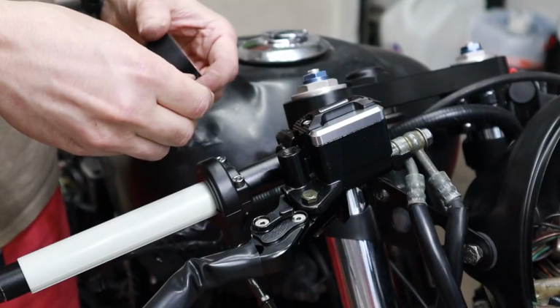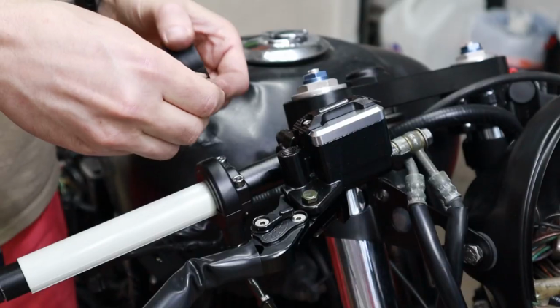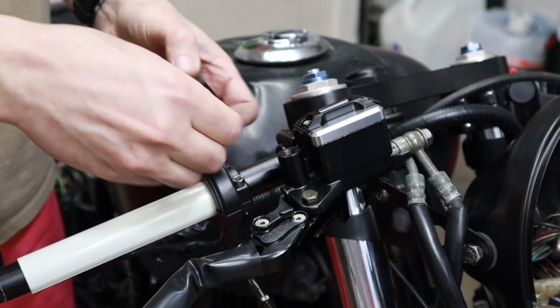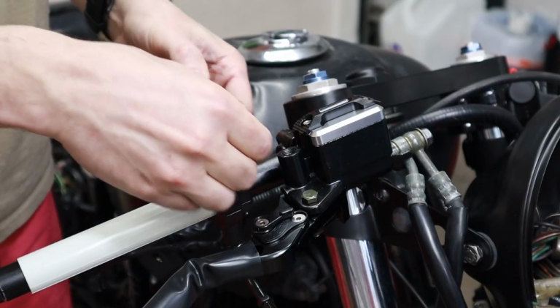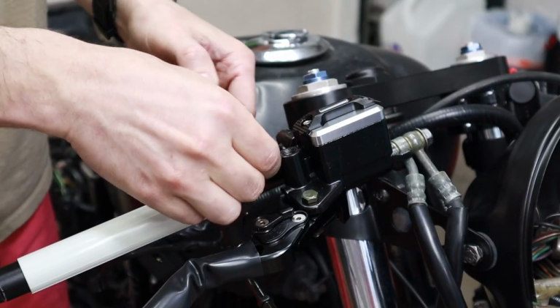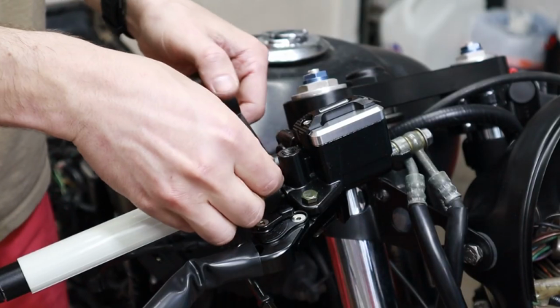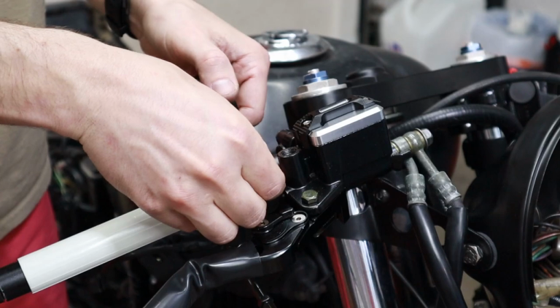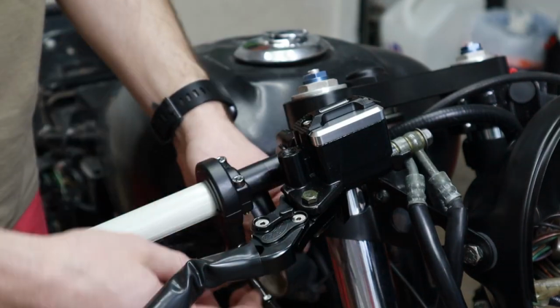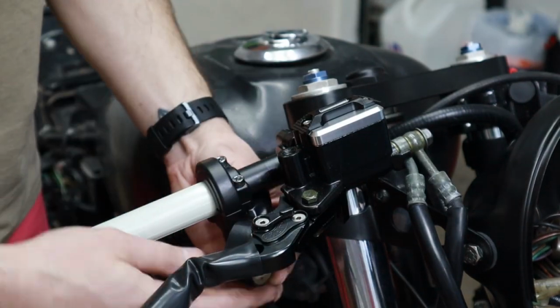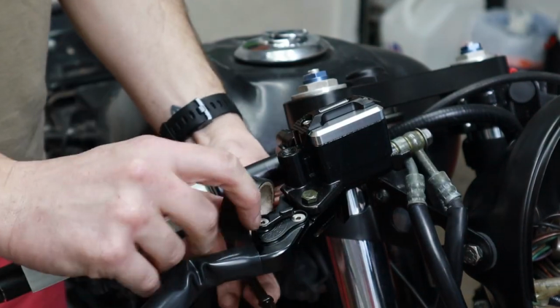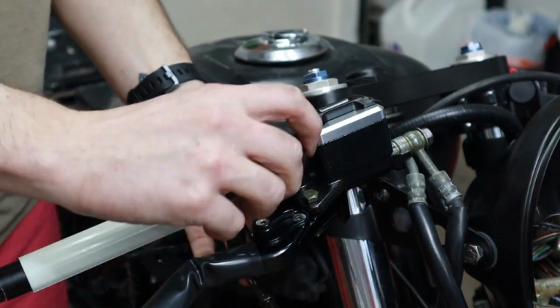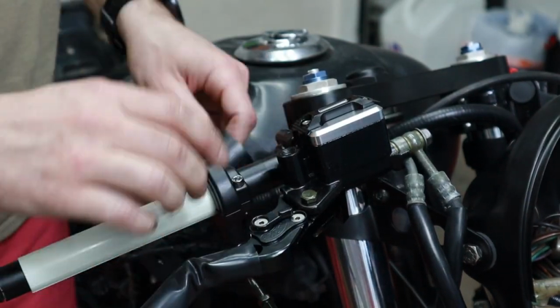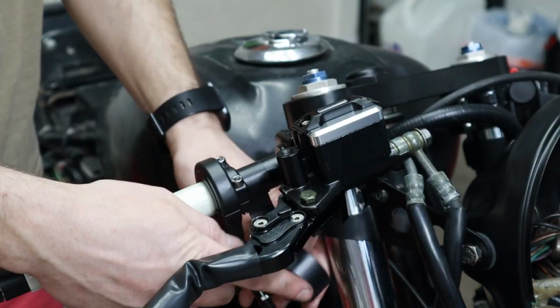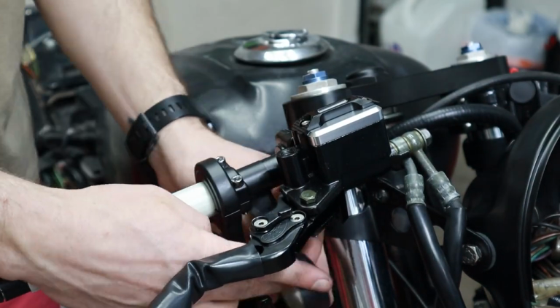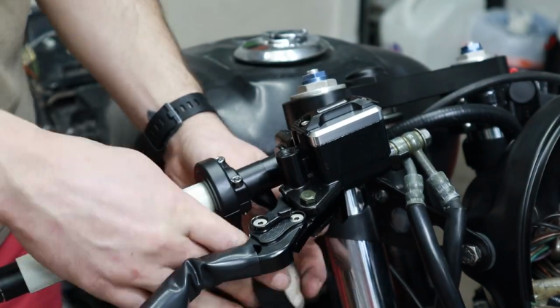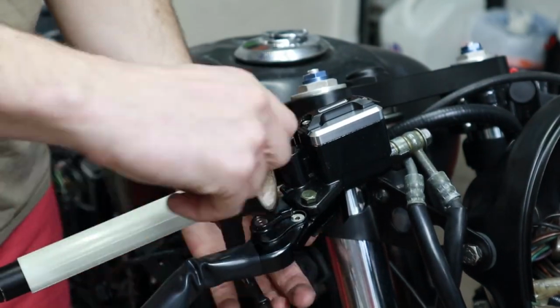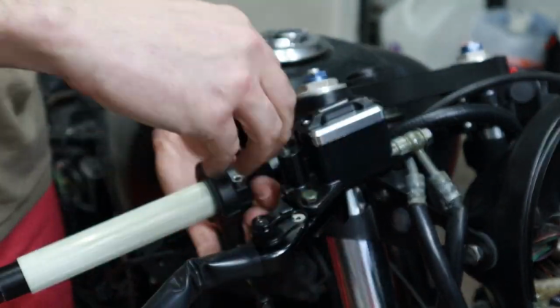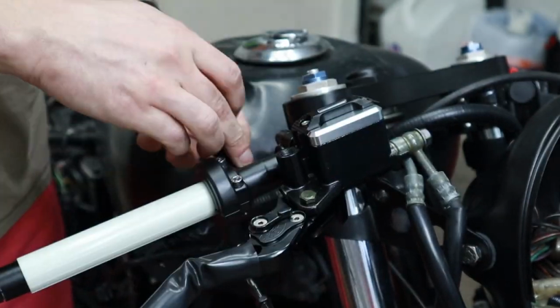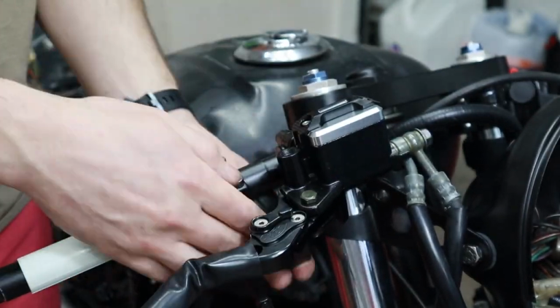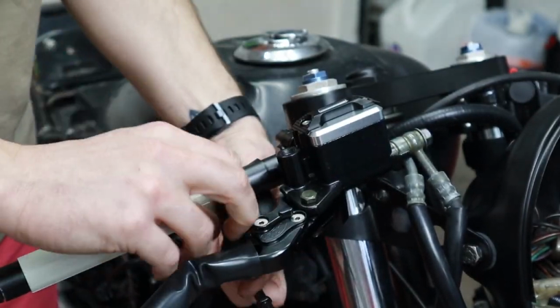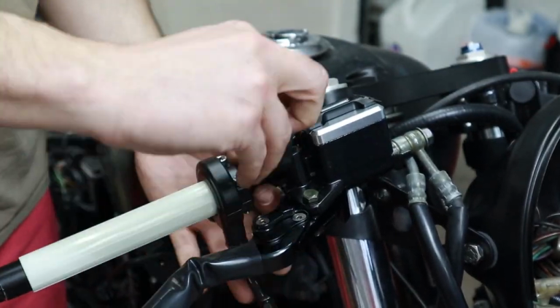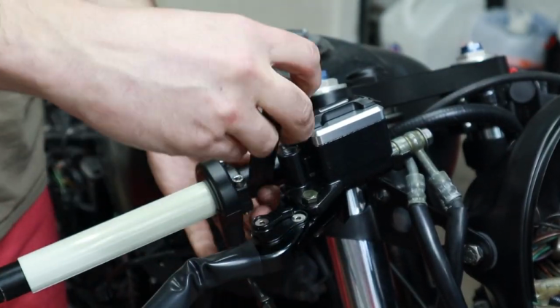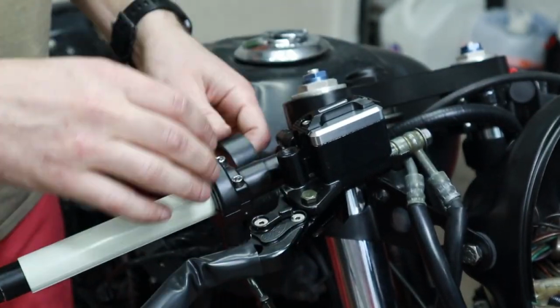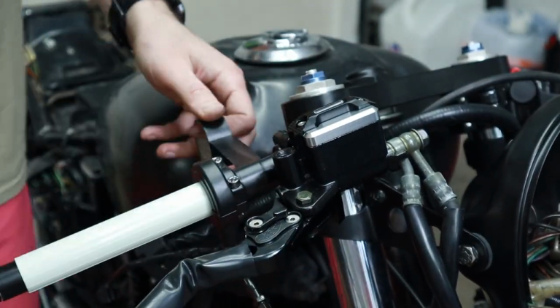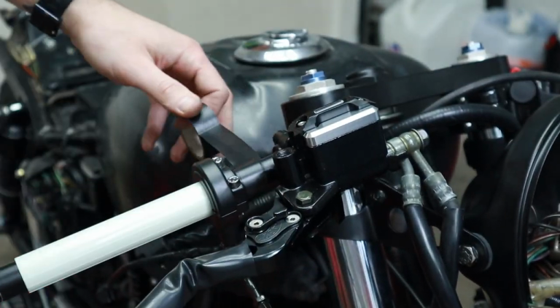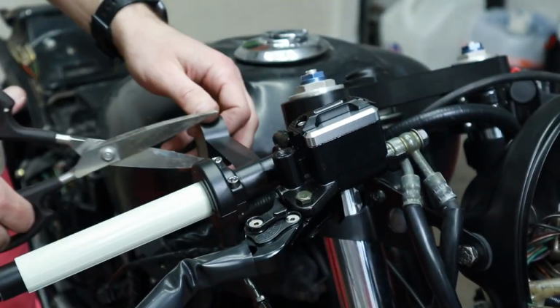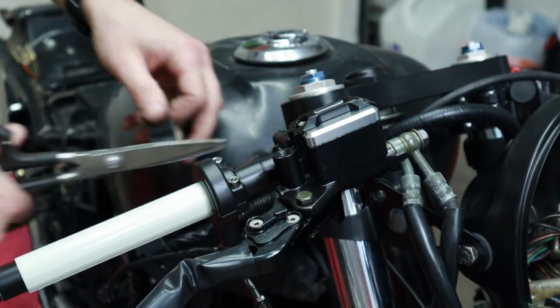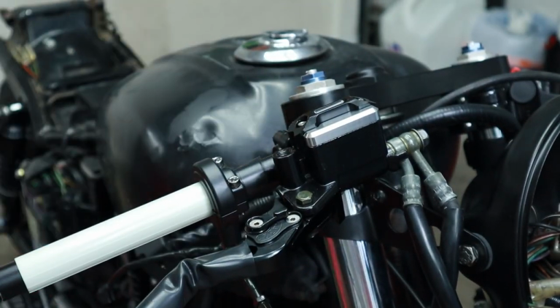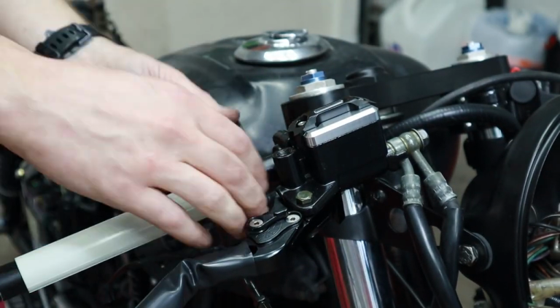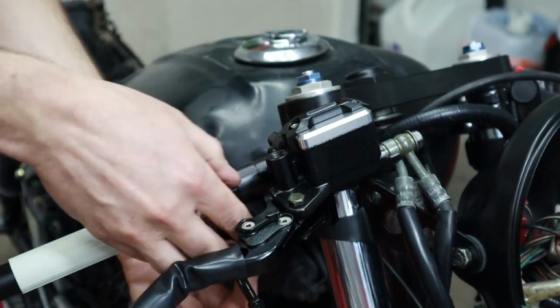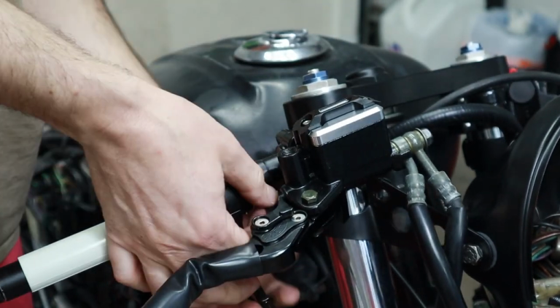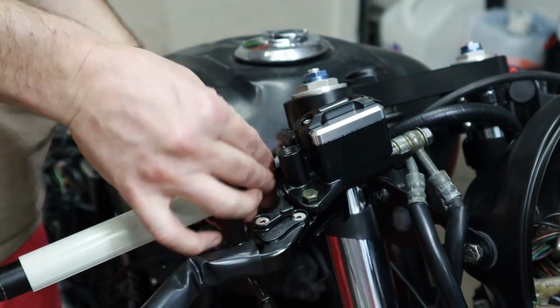Whenever I'm installing anything on the handlebars, I like to use electrical tape — one, to hold something in place, and two, as a vibration dampener.